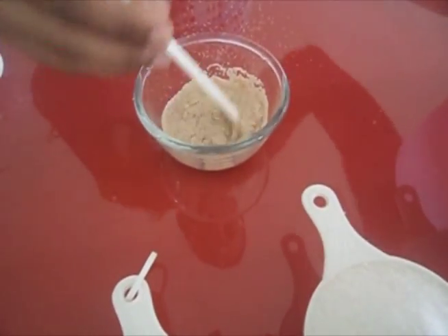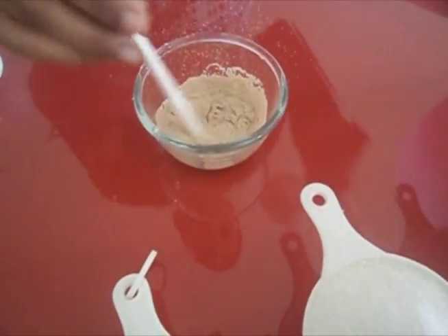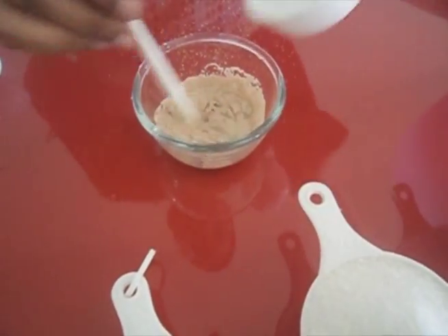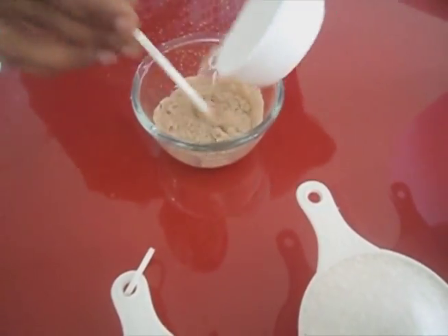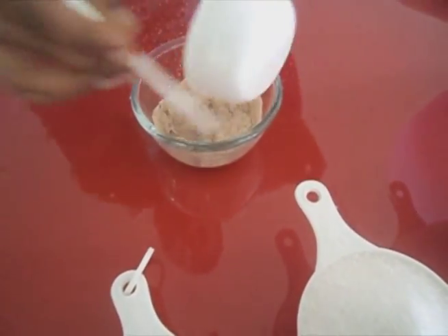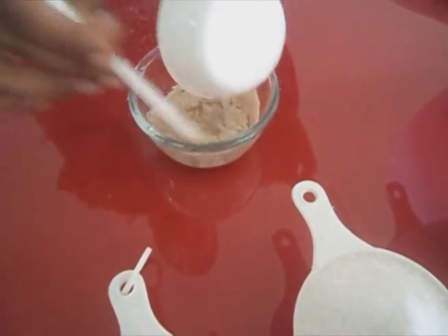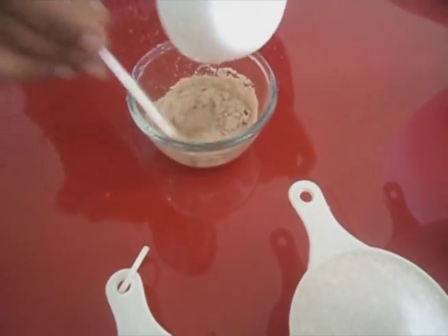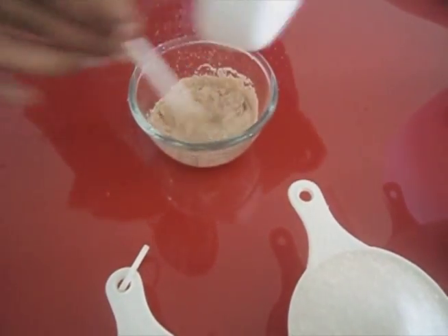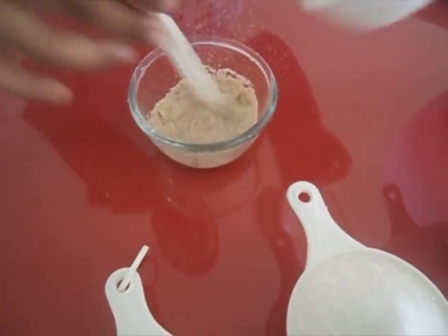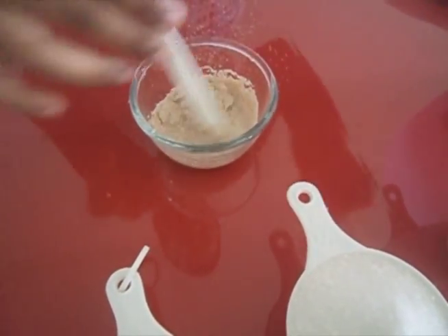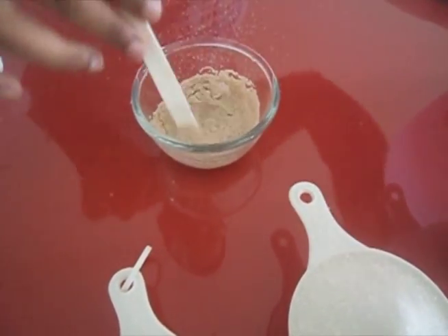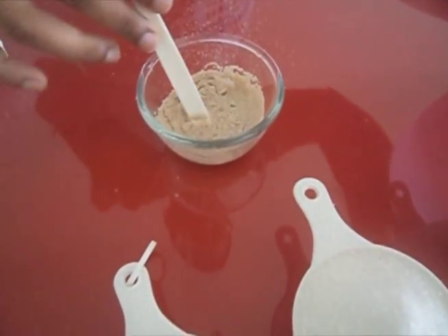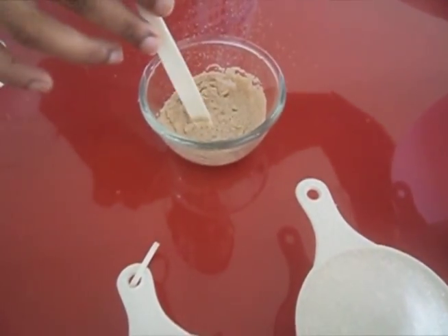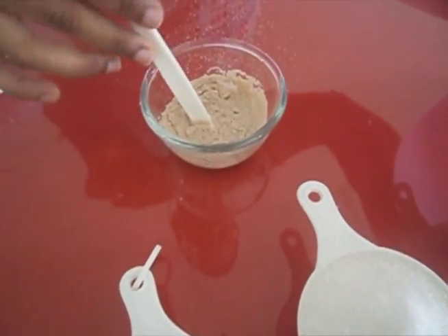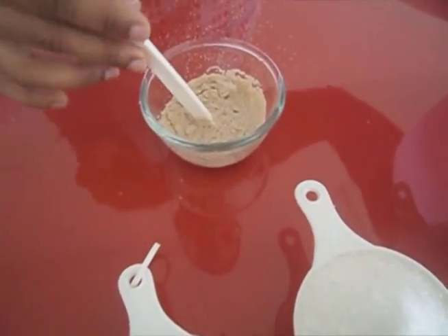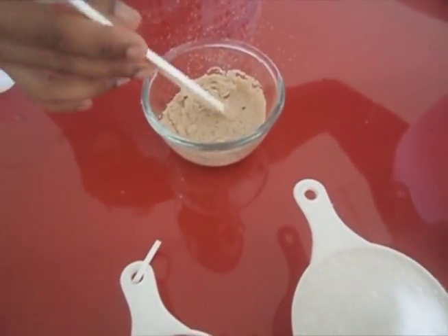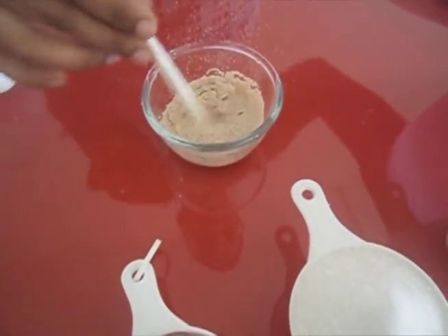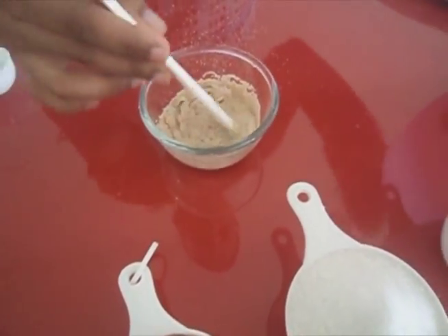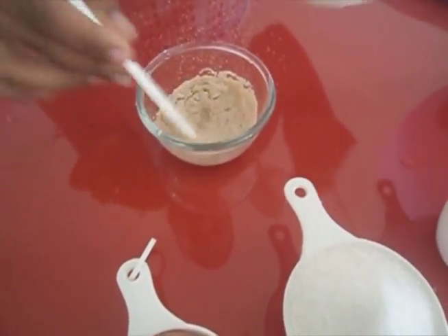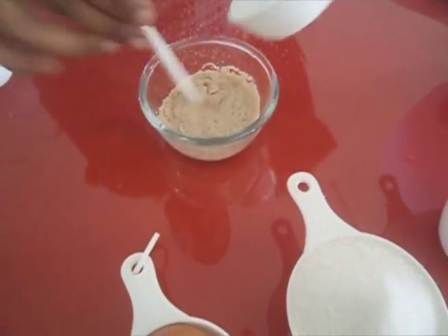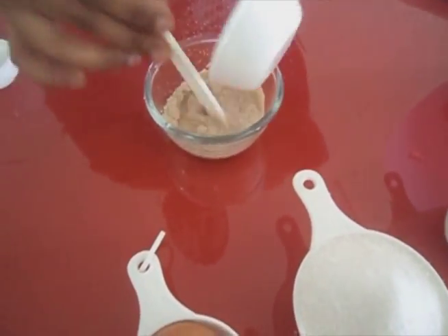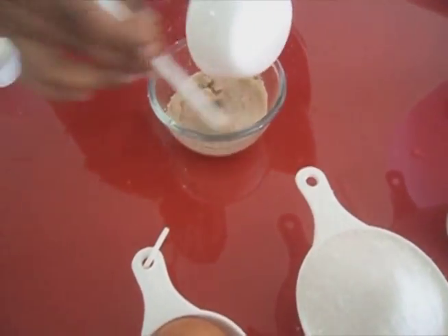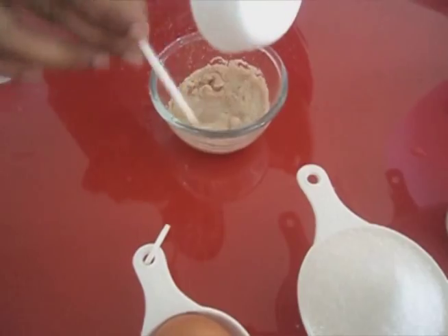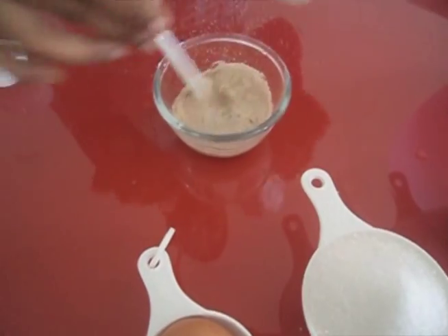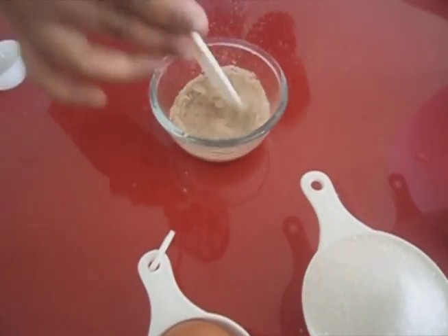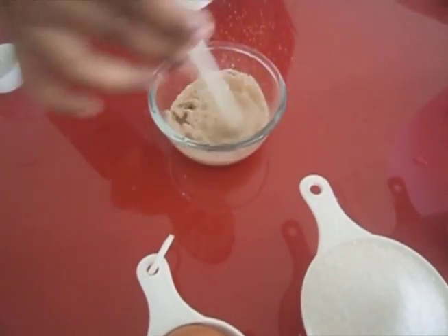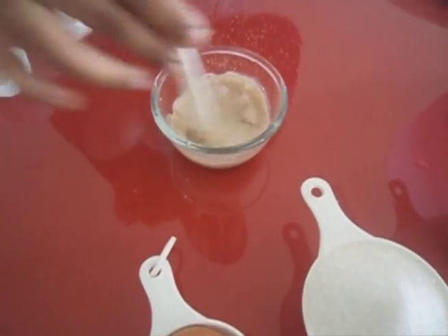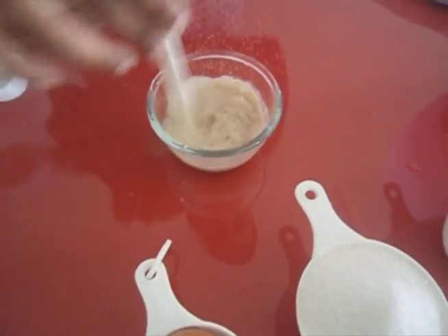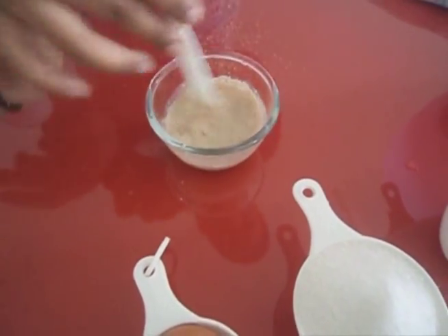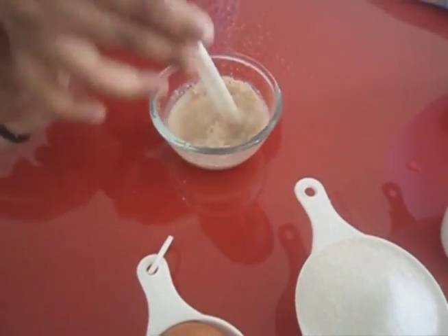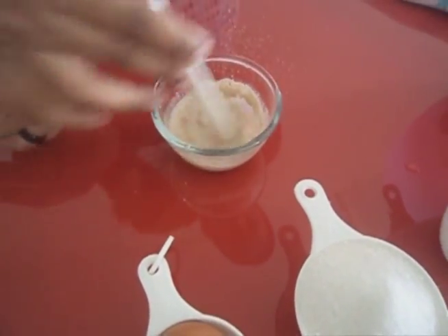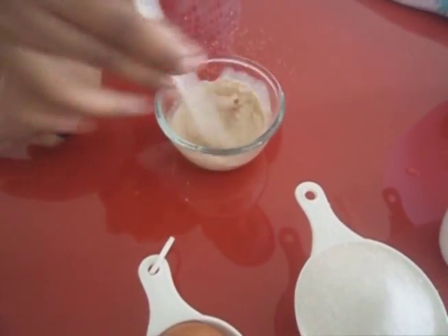The first step is to dissolve the yeast in some water and then set aside.